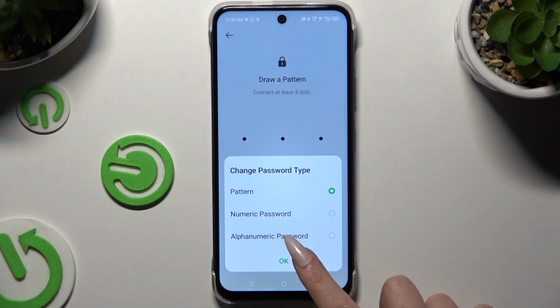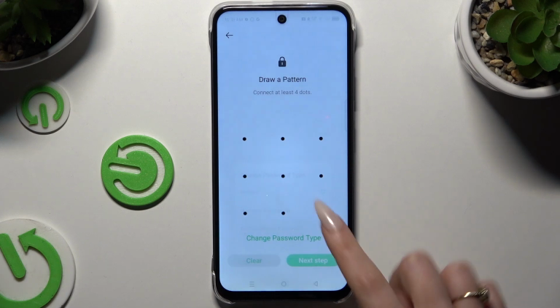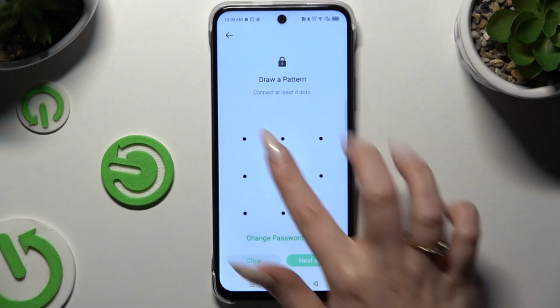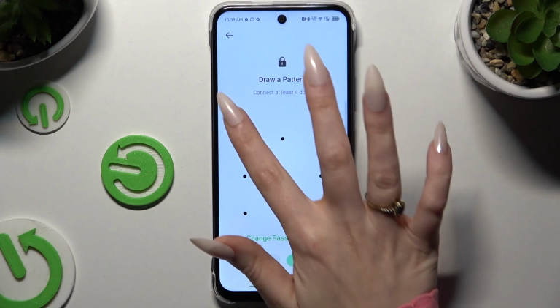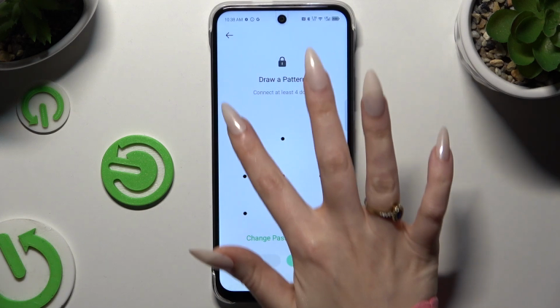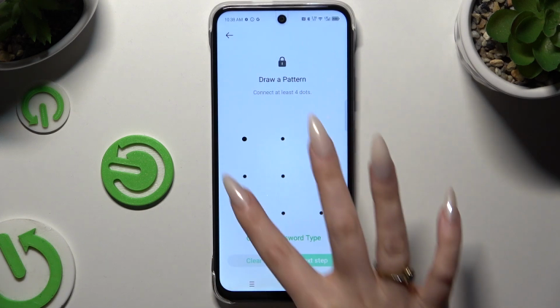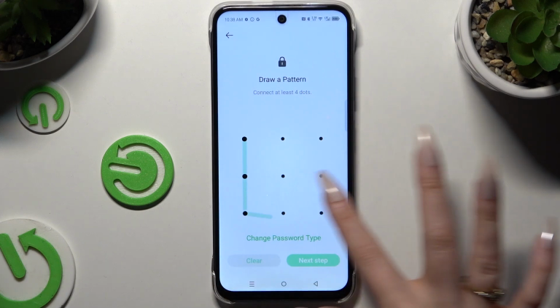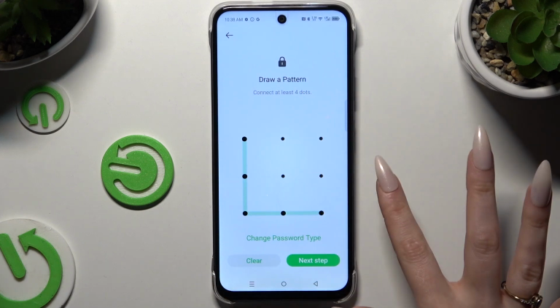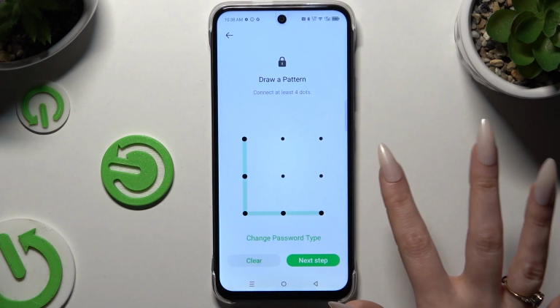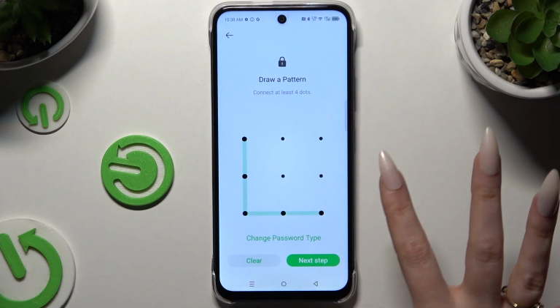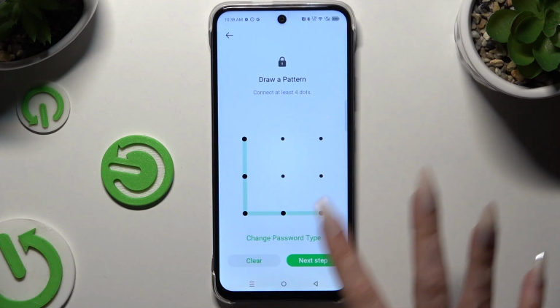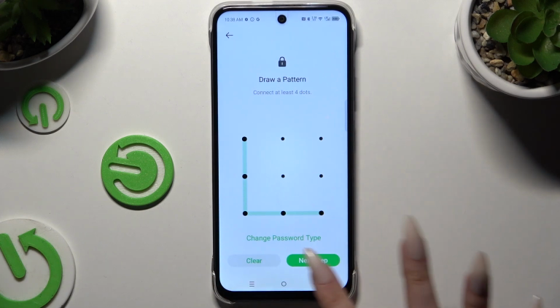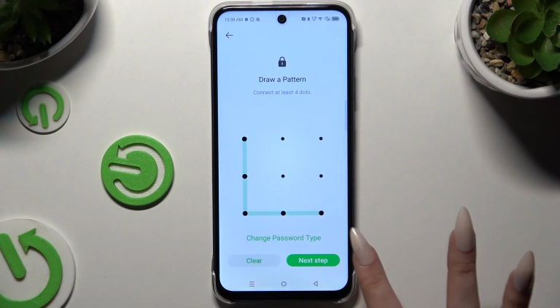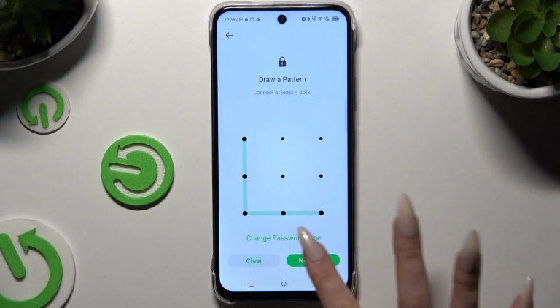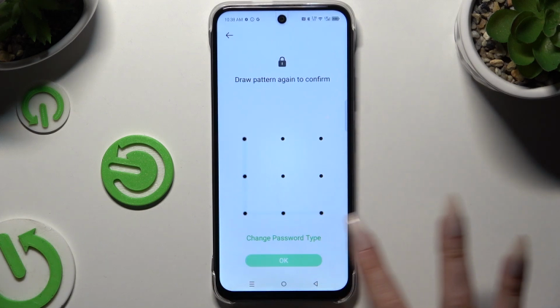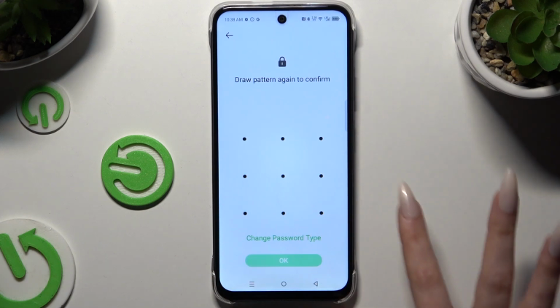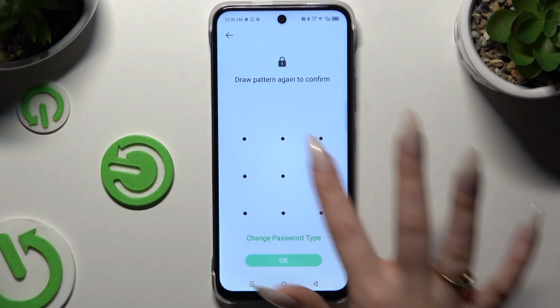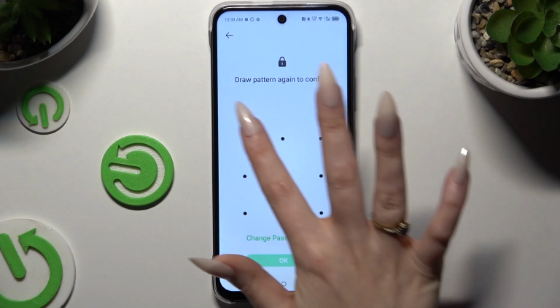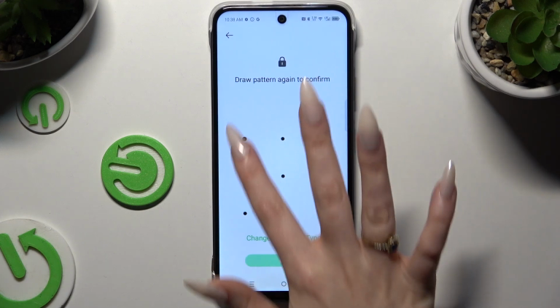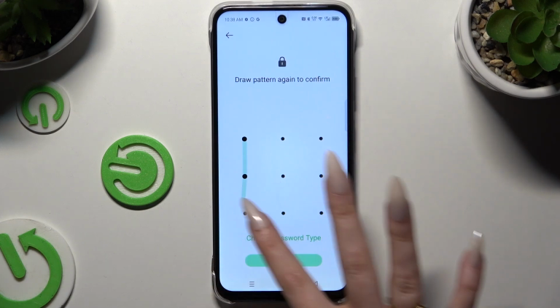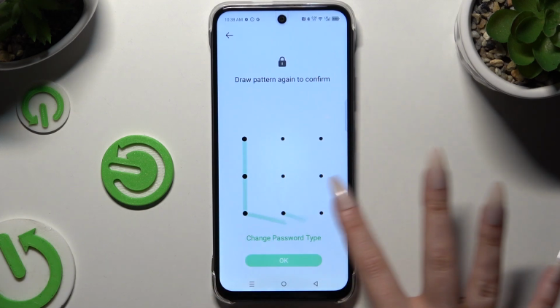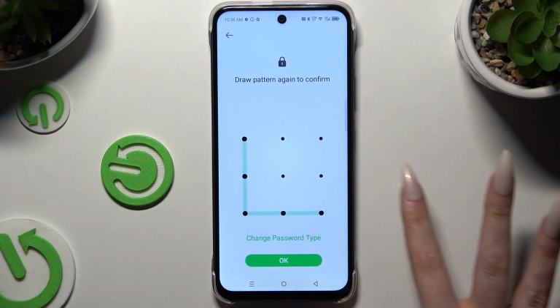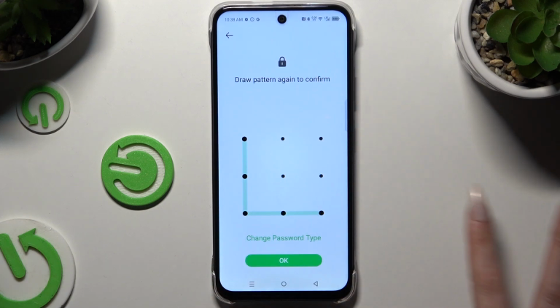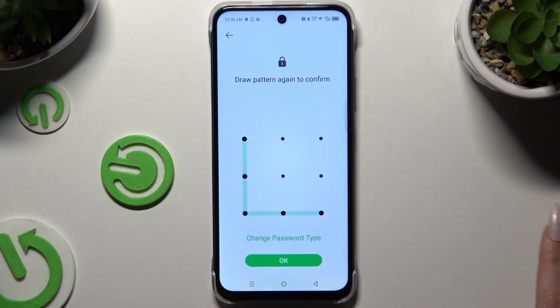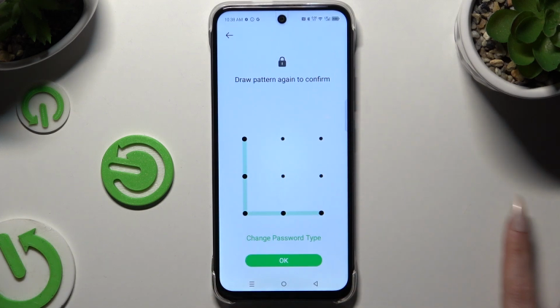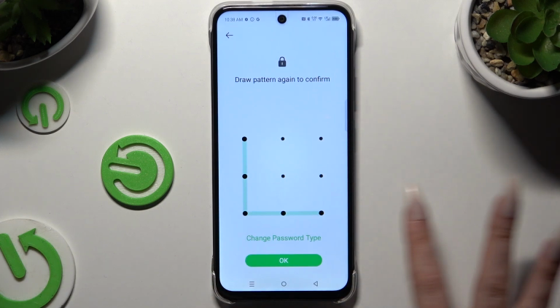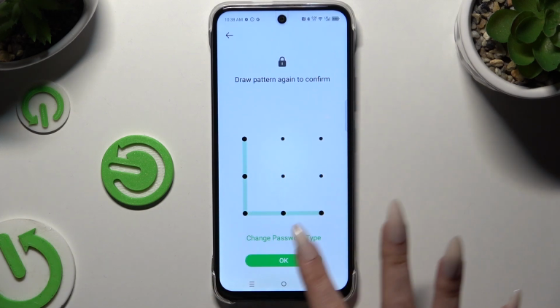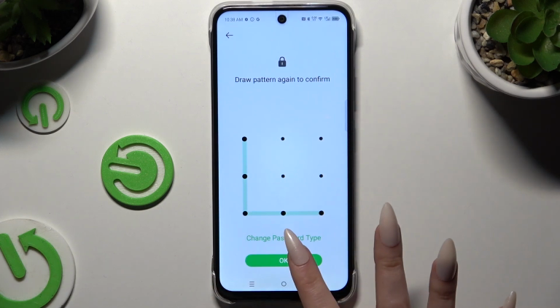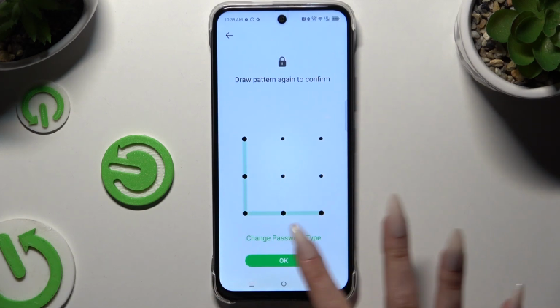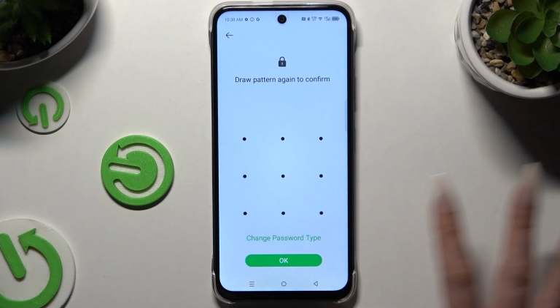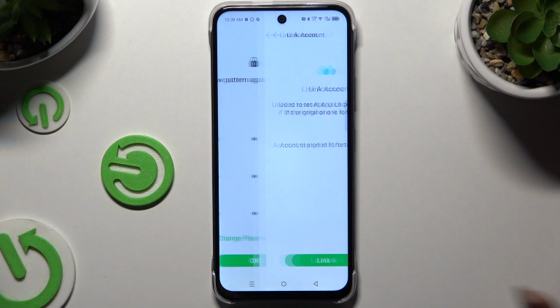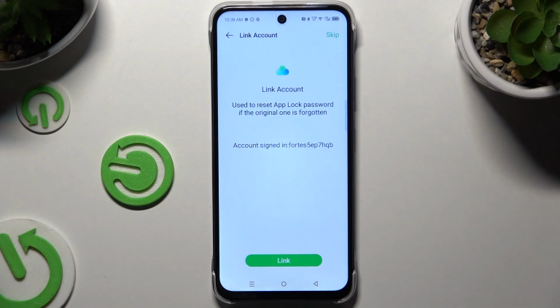Then create it, hit next, repeat it to confirm it, and choose OK.